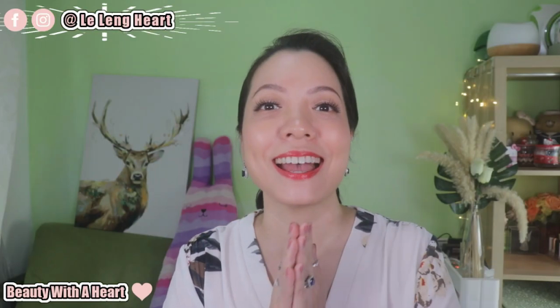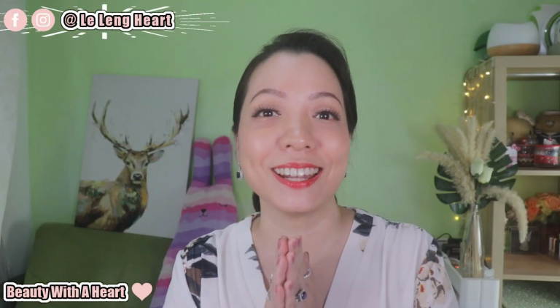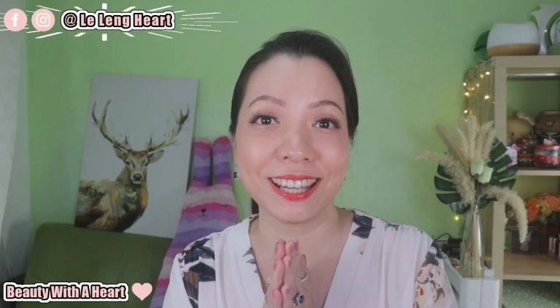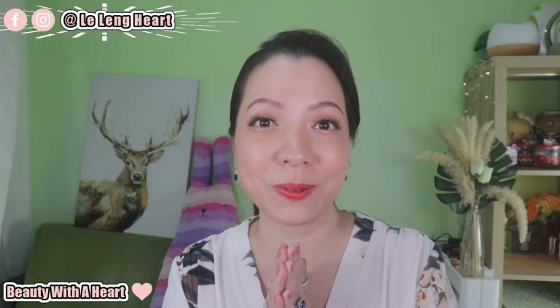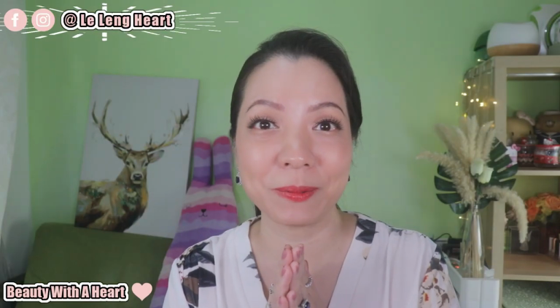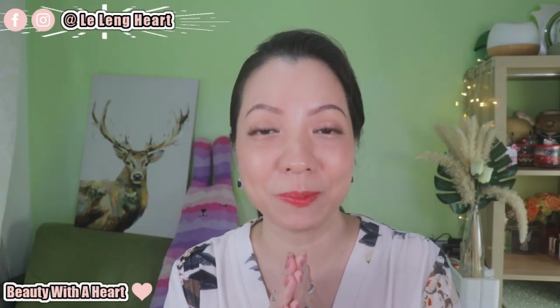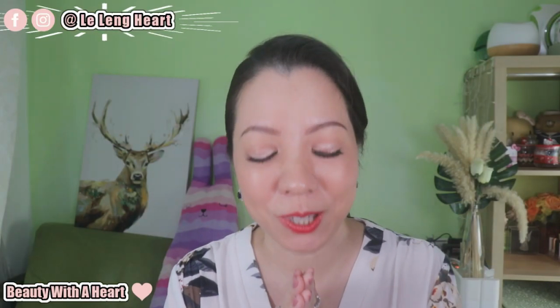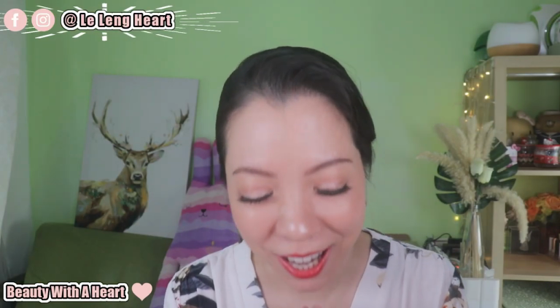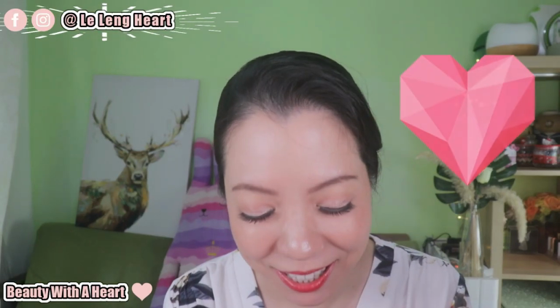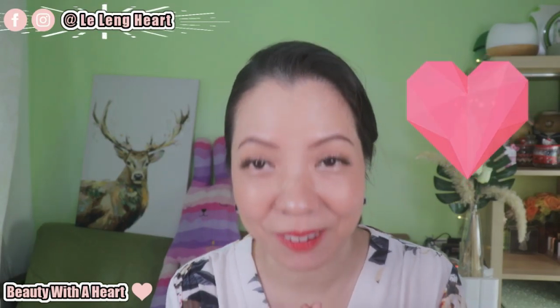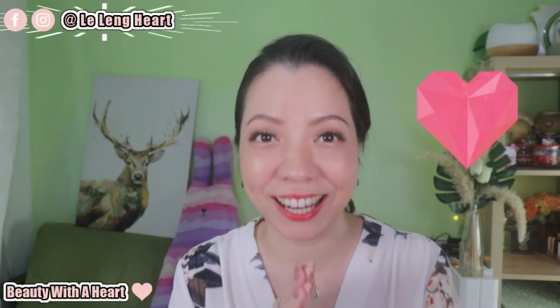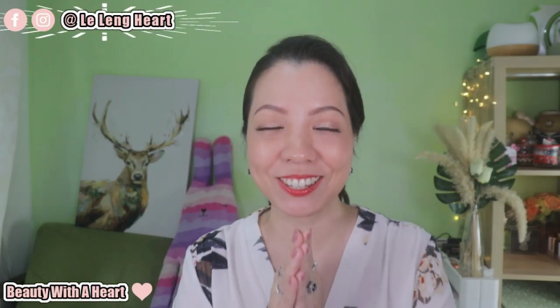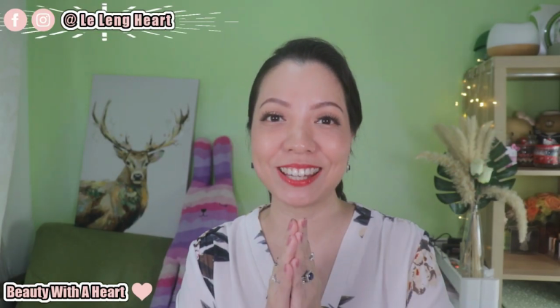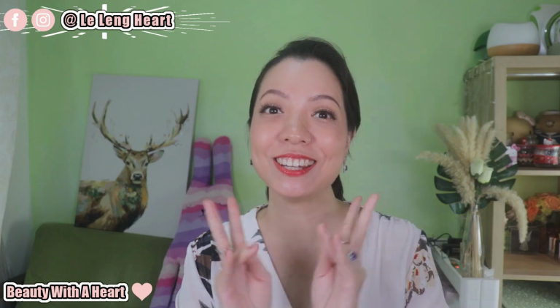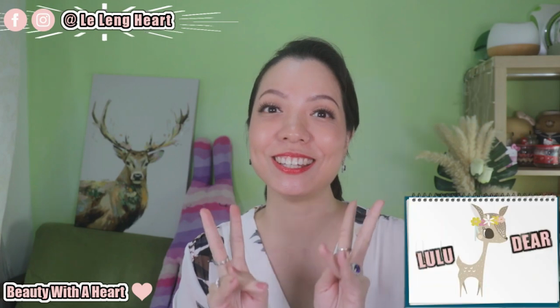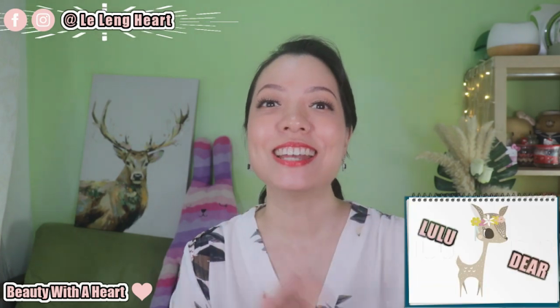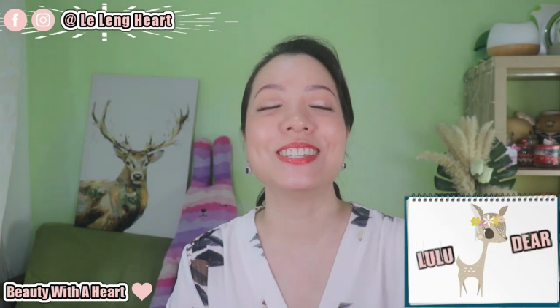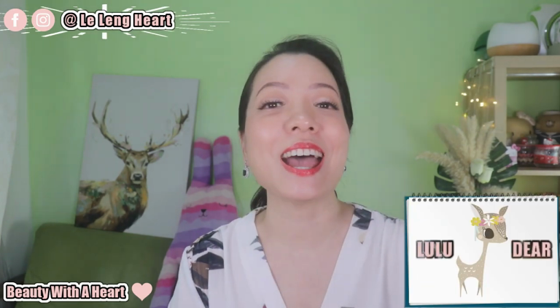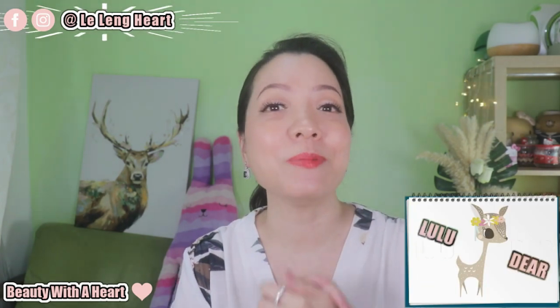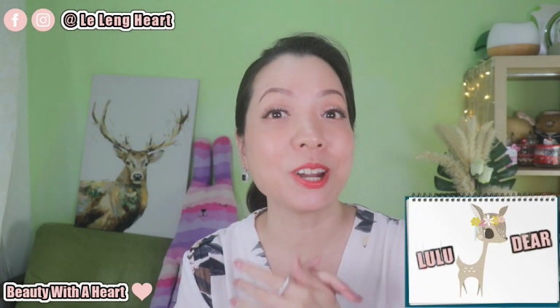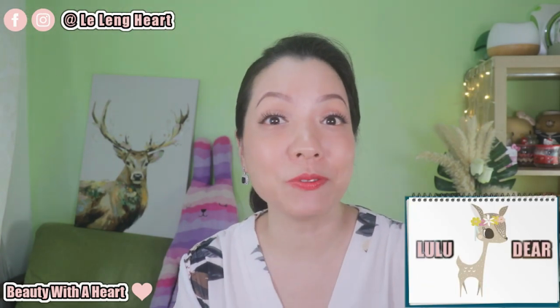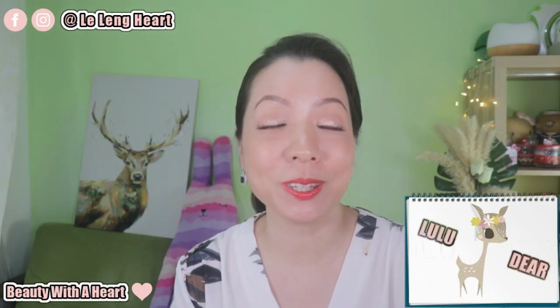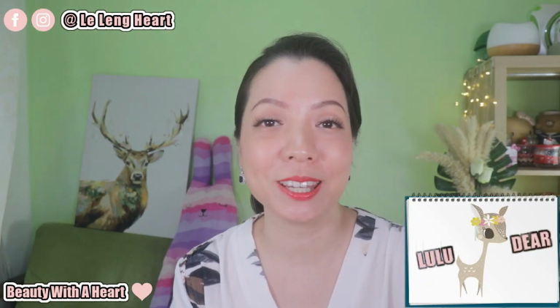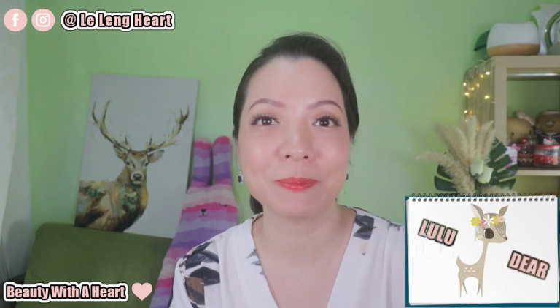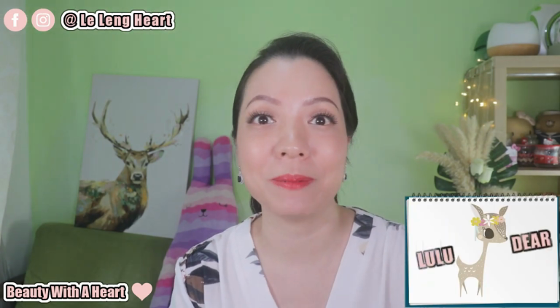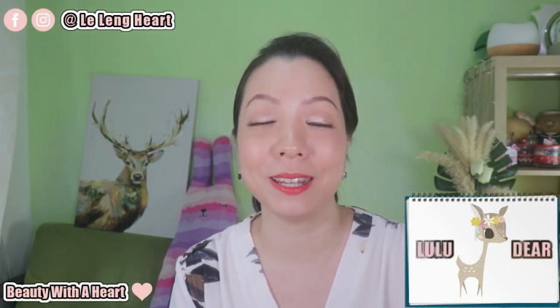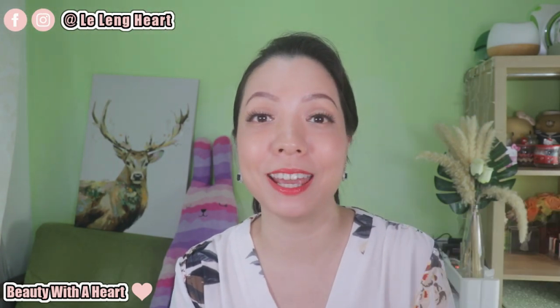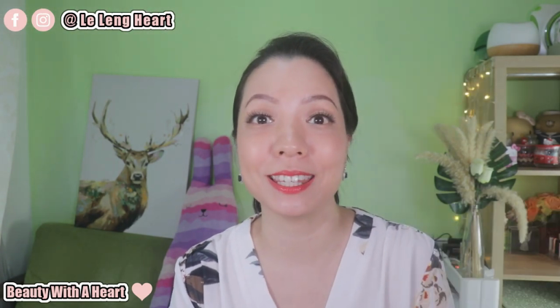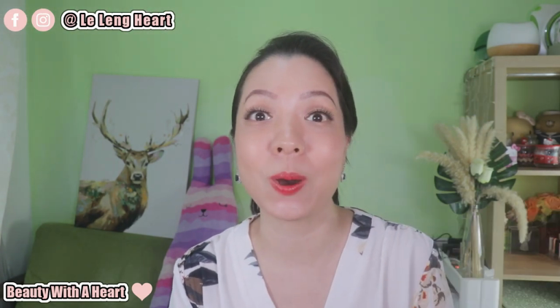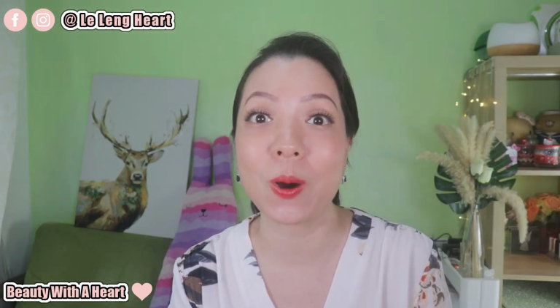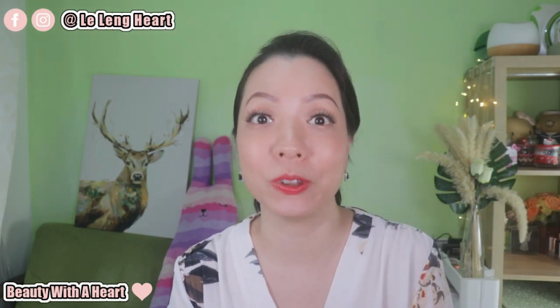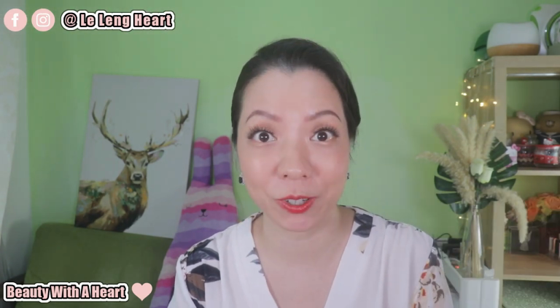Hello there, welcome to Beauty with a Heart. I'm Lilian, Ersan and Estilu. Today I'll be sharing with you my mini essence haul review.